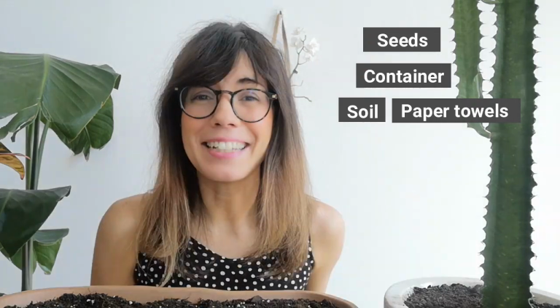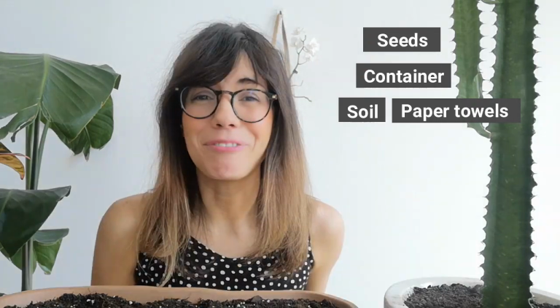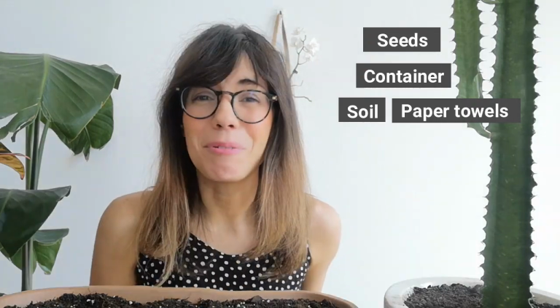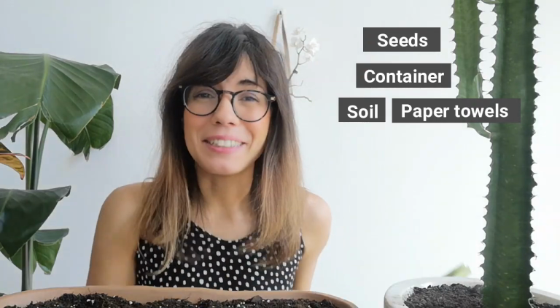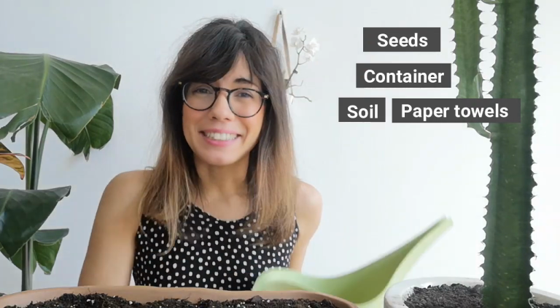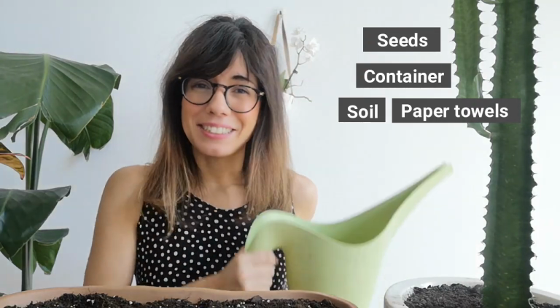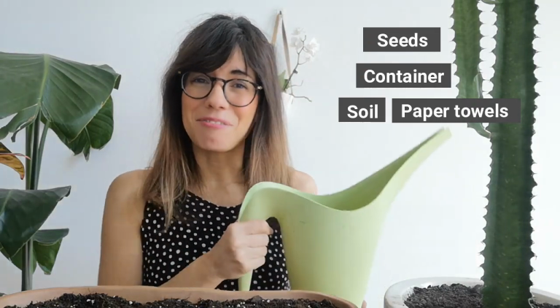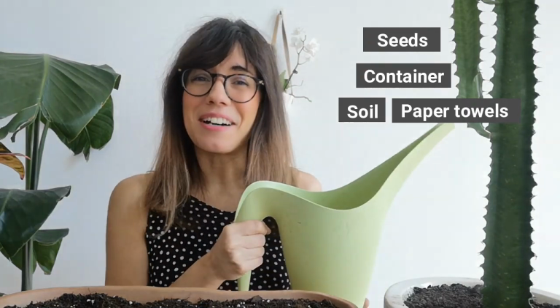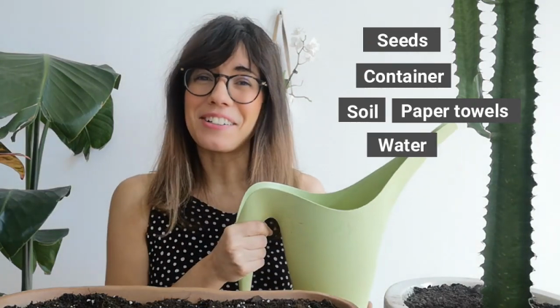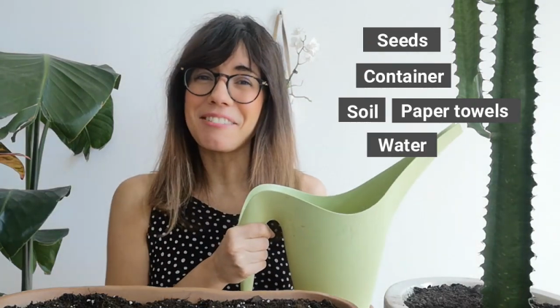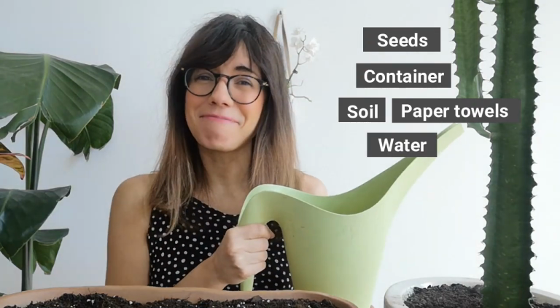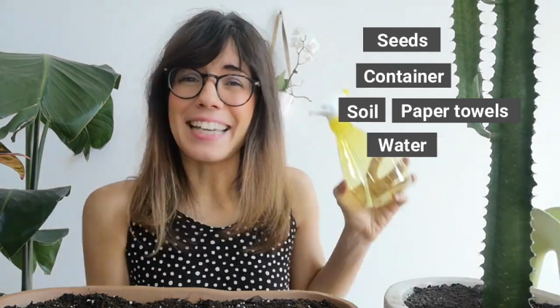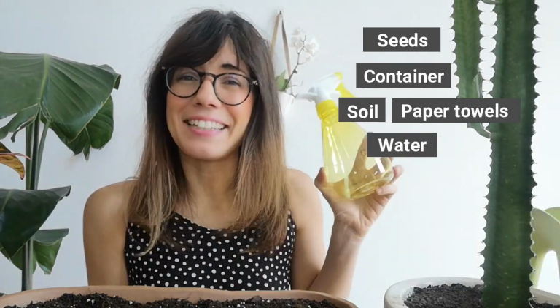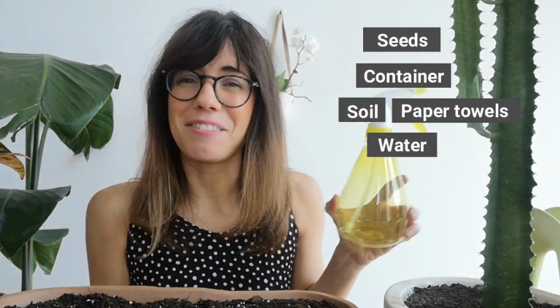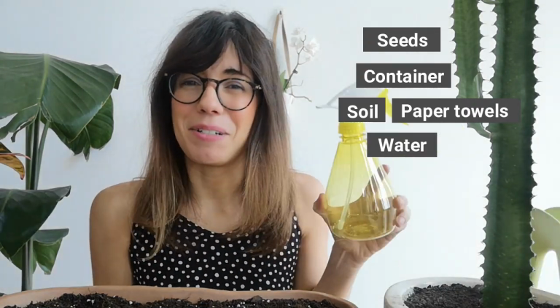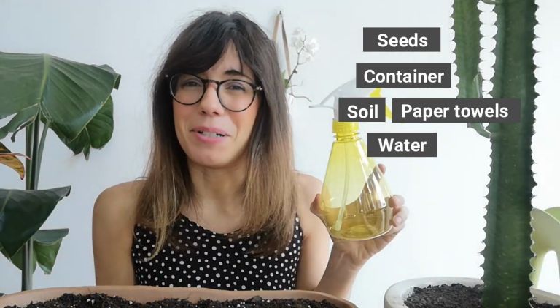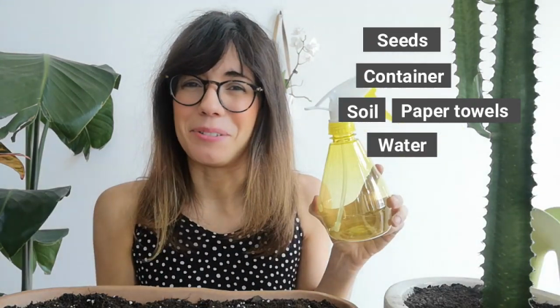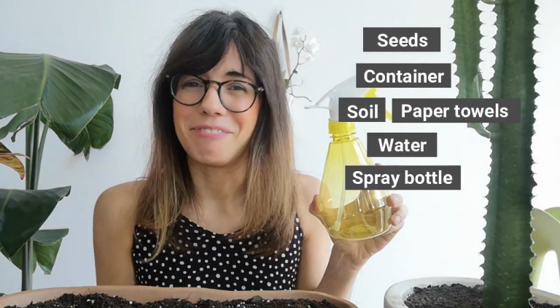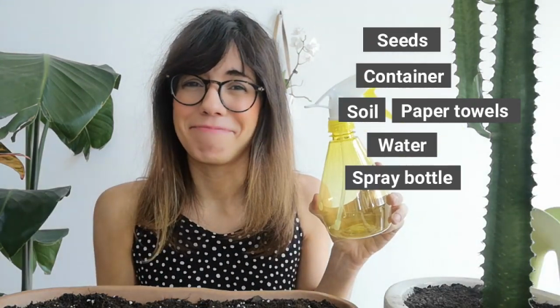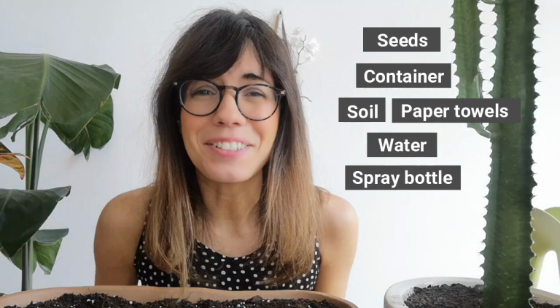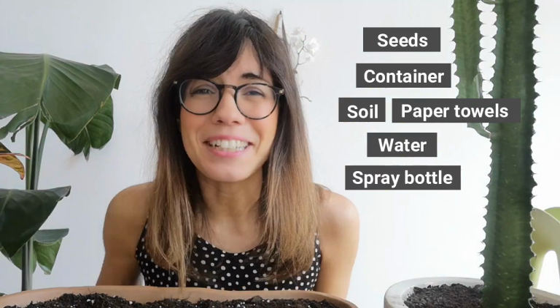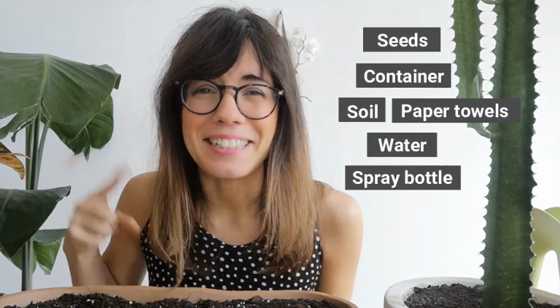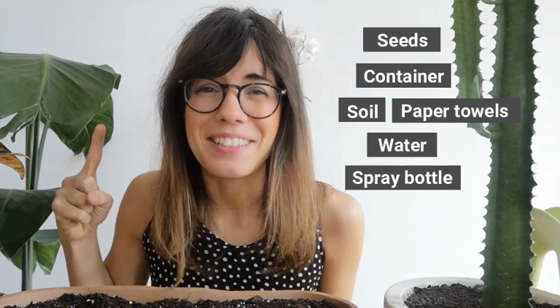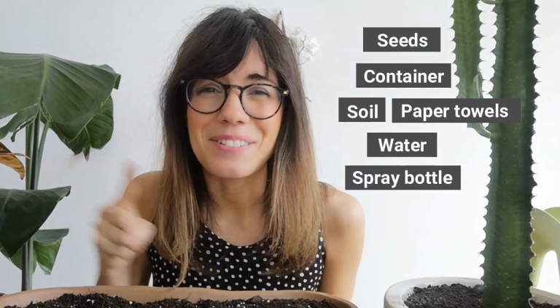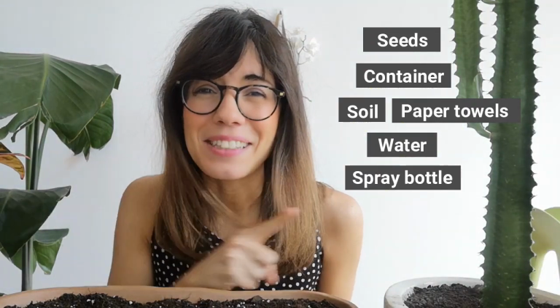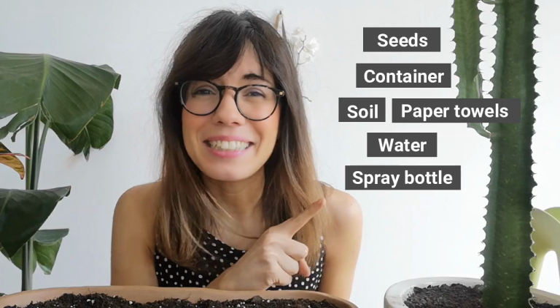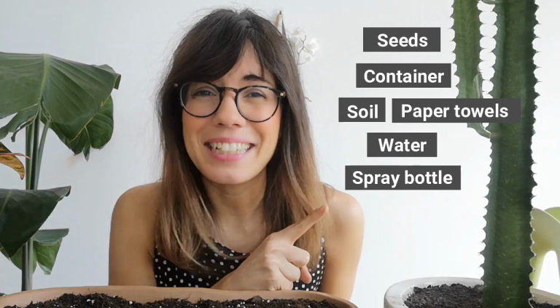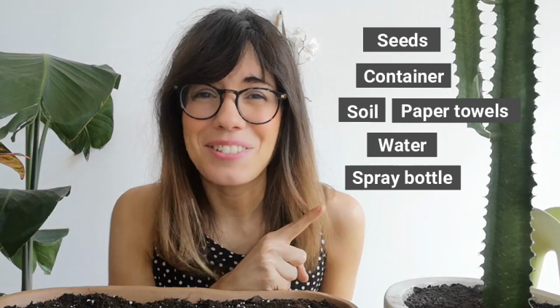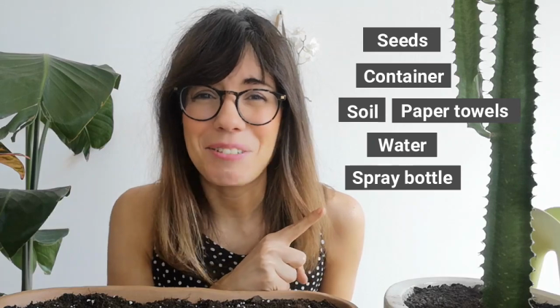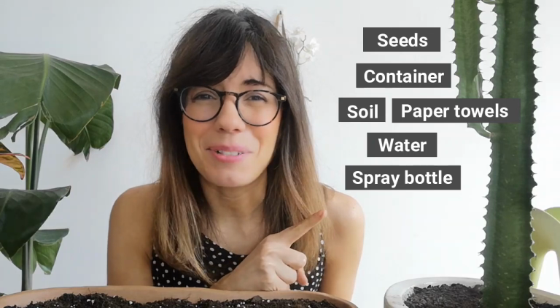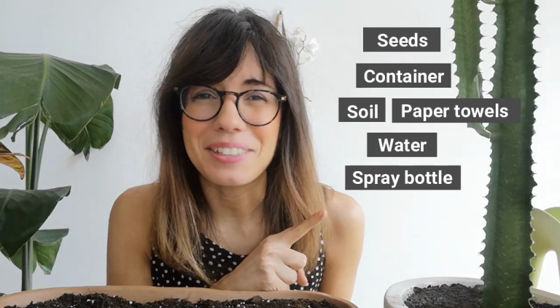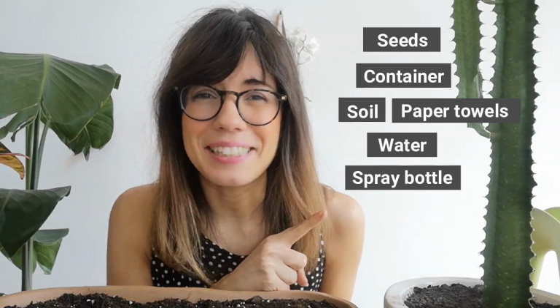Next, we will need water and a spray bottle. Okay, so let's get to the process.